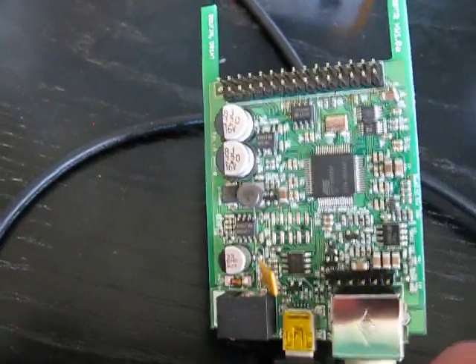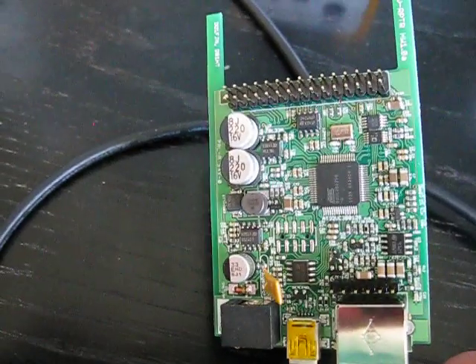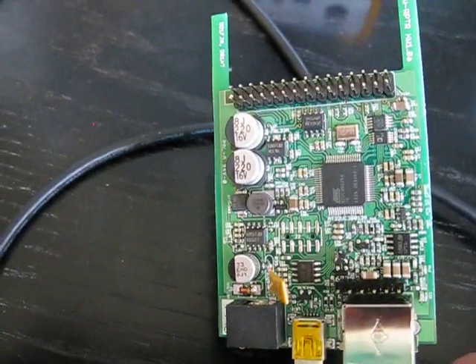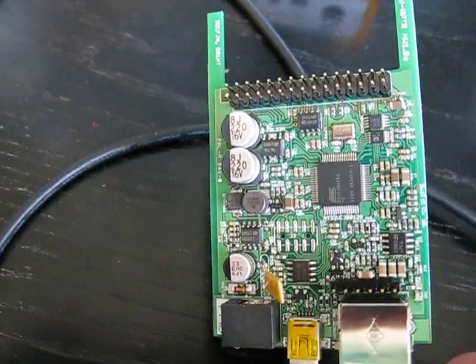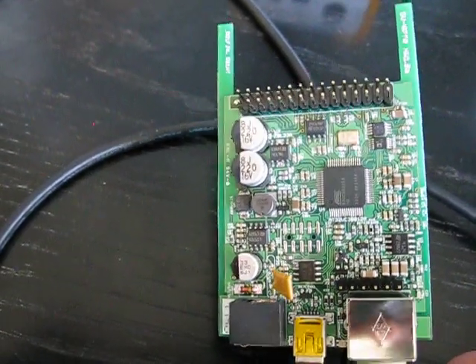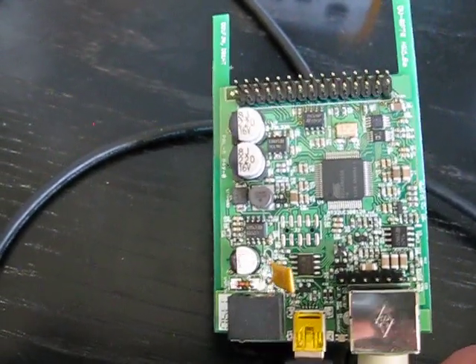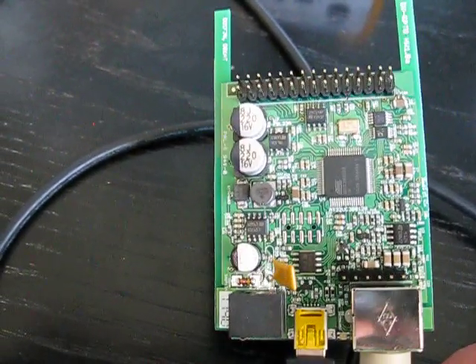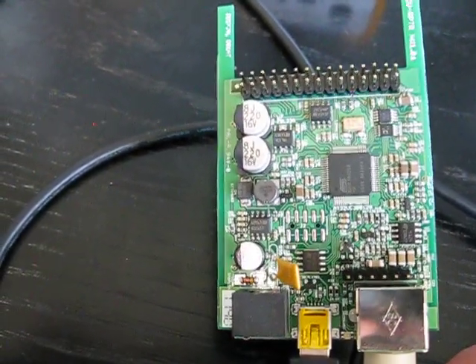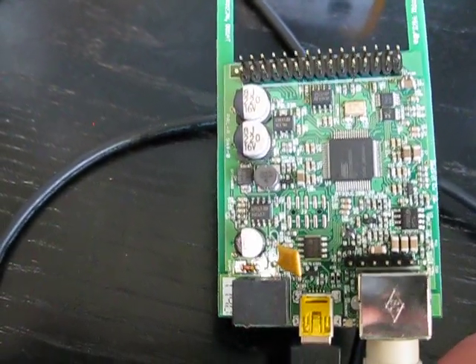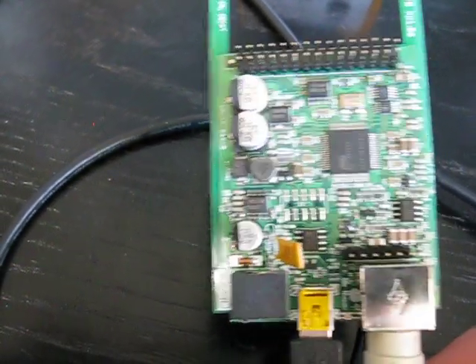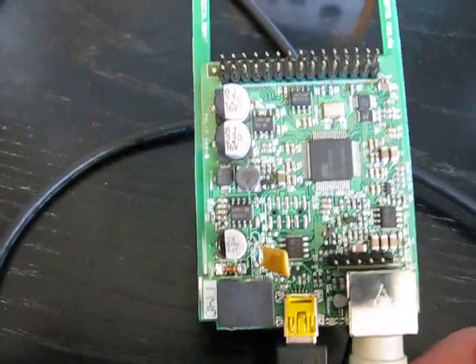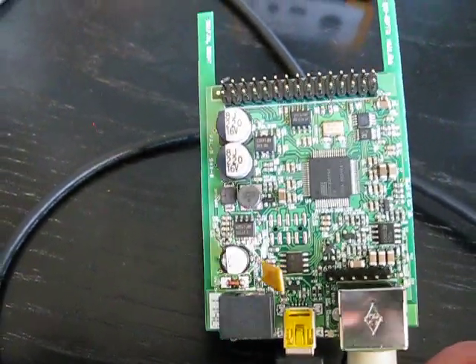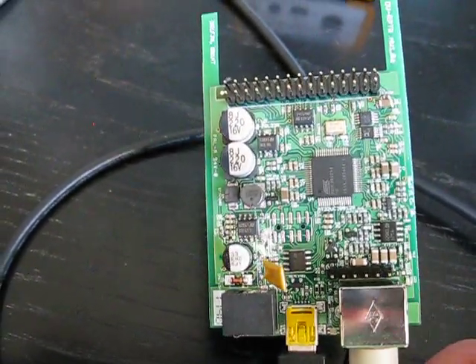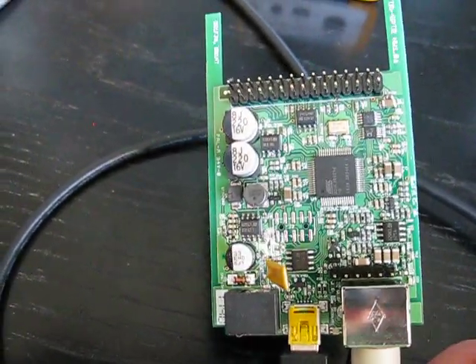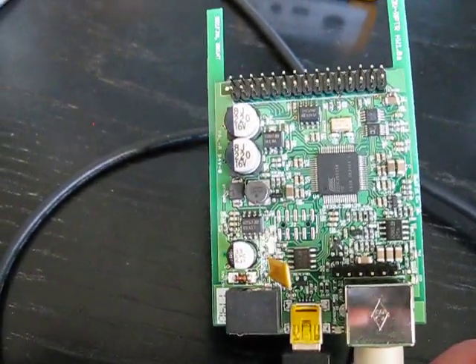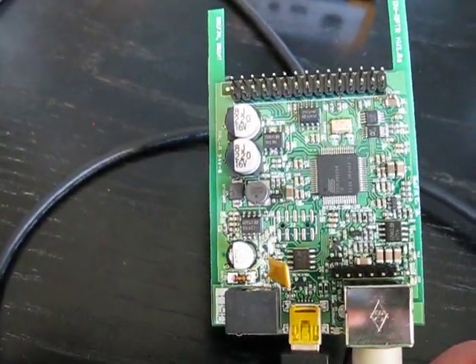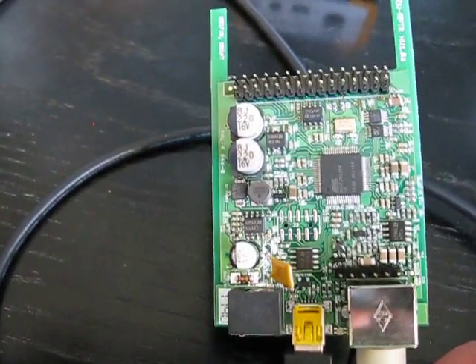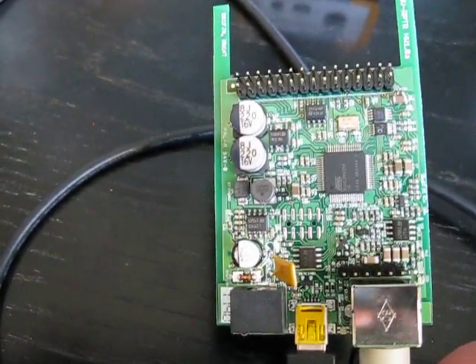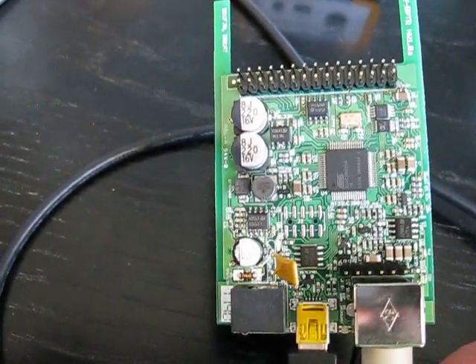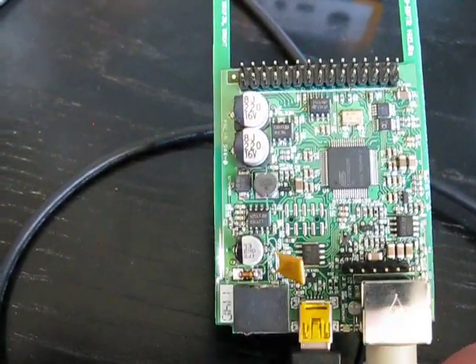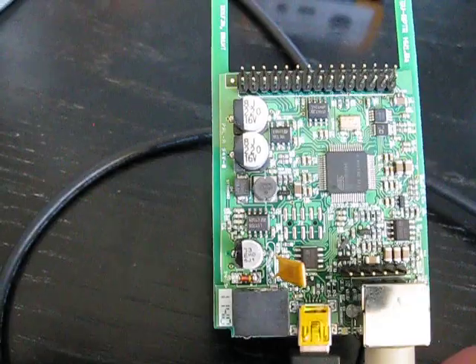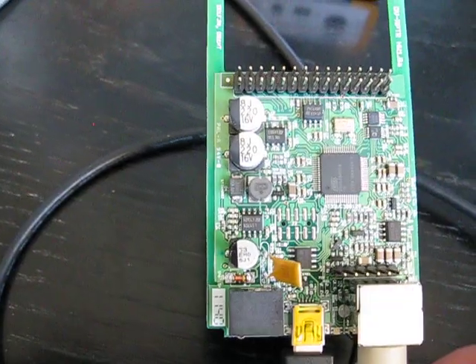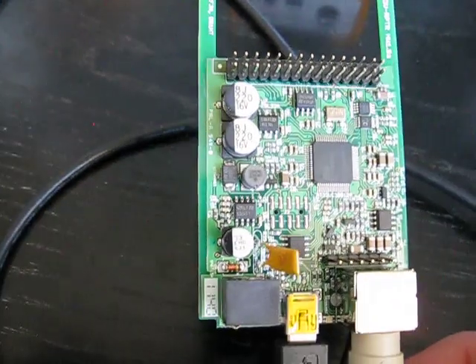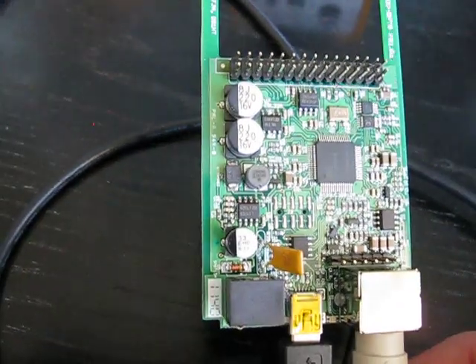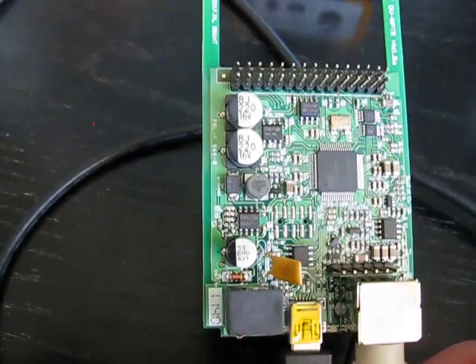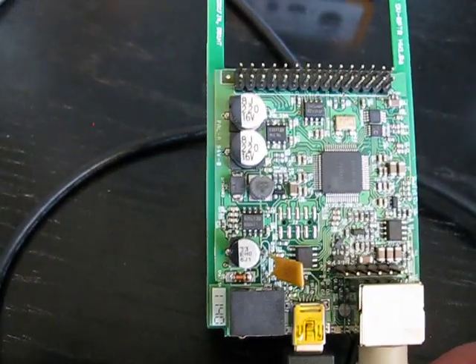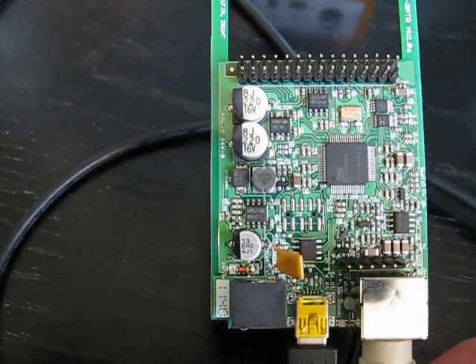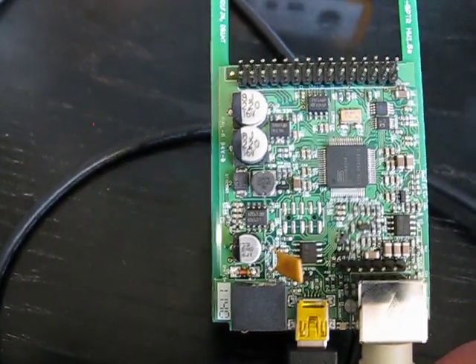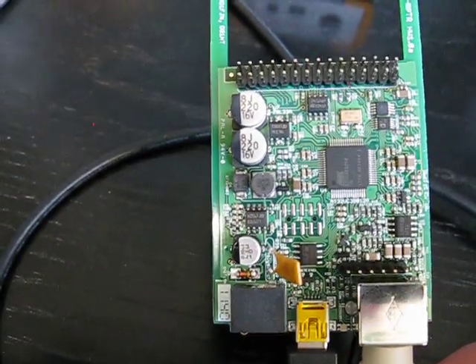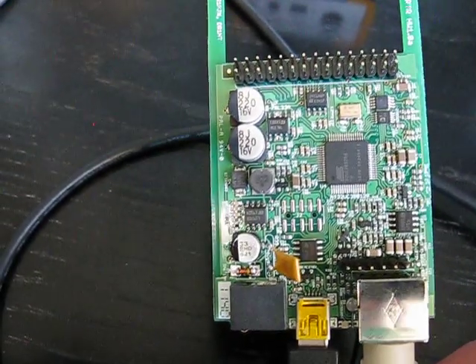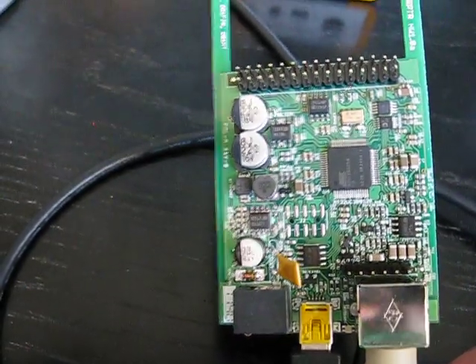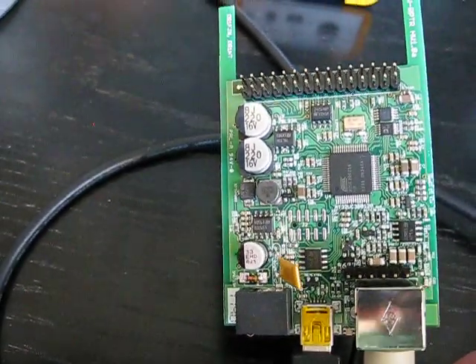The DV-RPTR comes from Germany from a group of D-Star innovators, and it is a D-Star modem board.